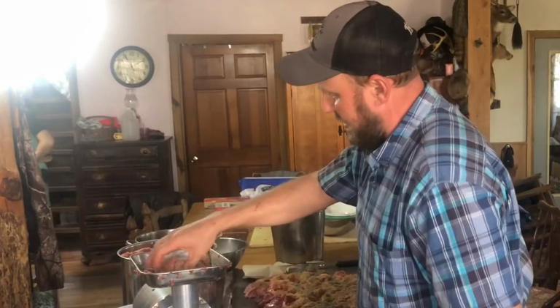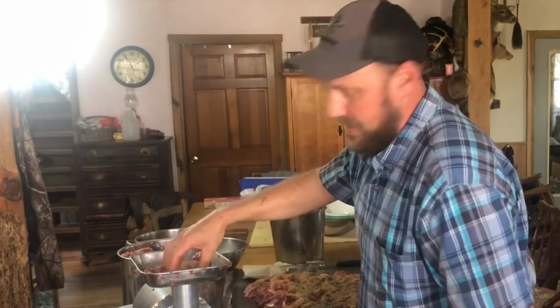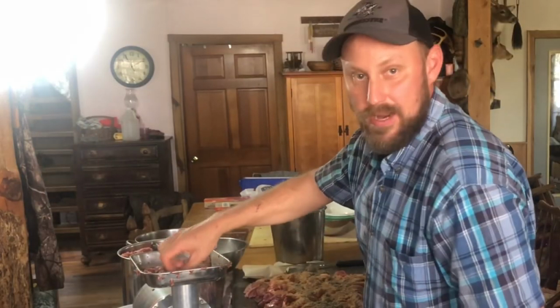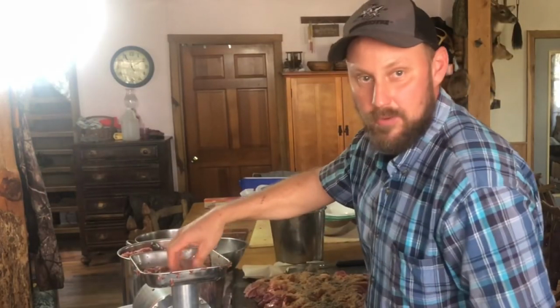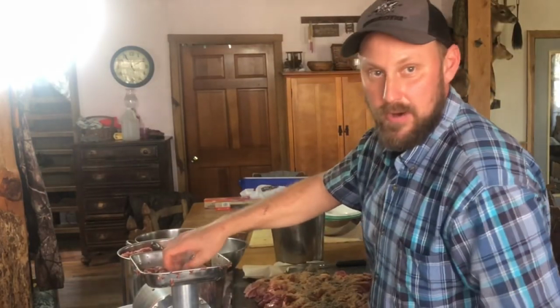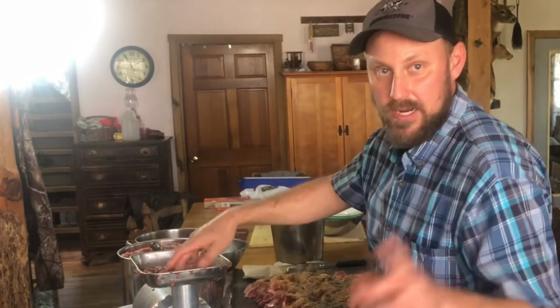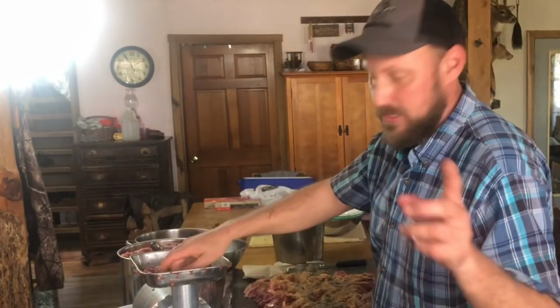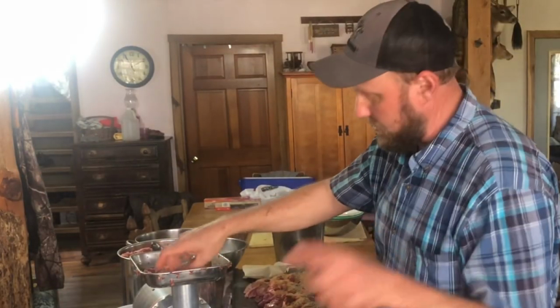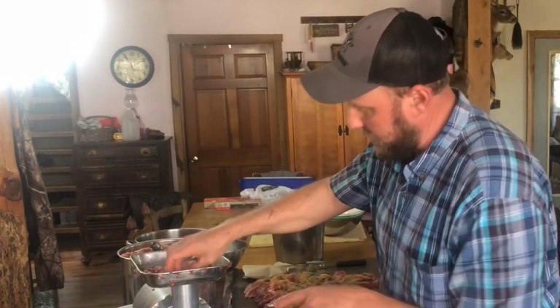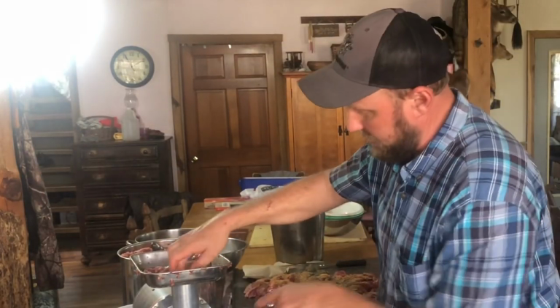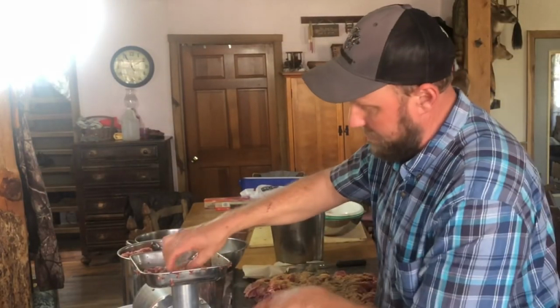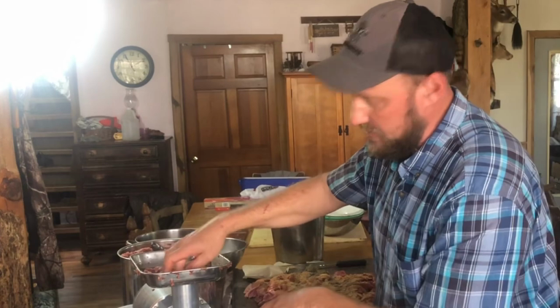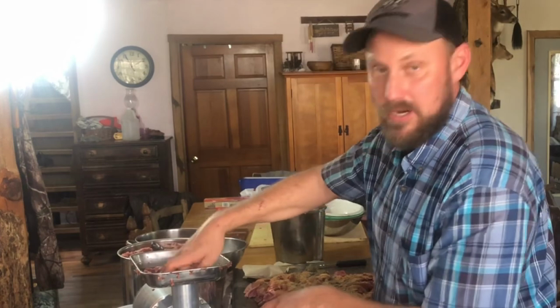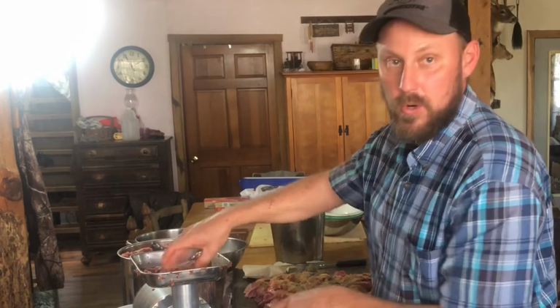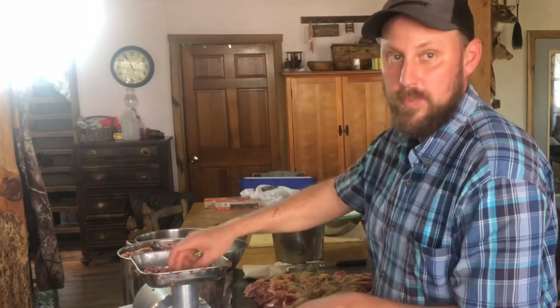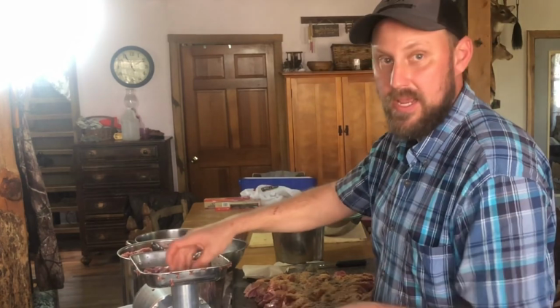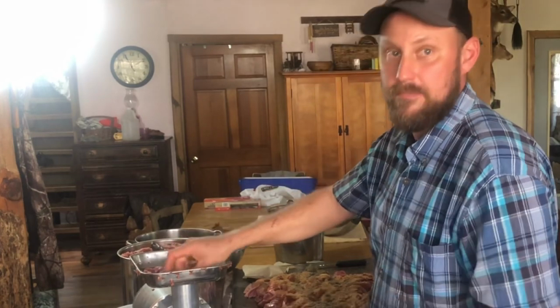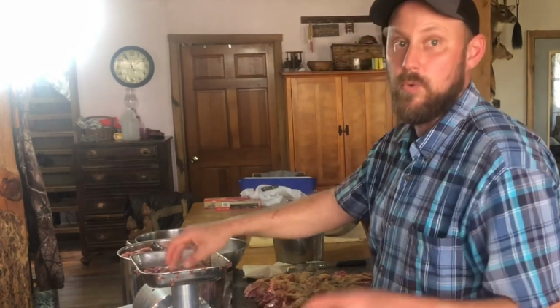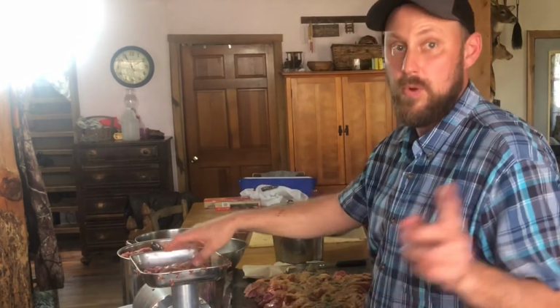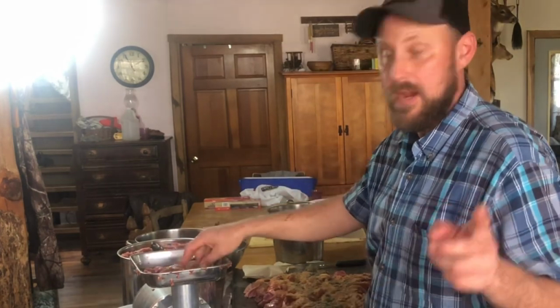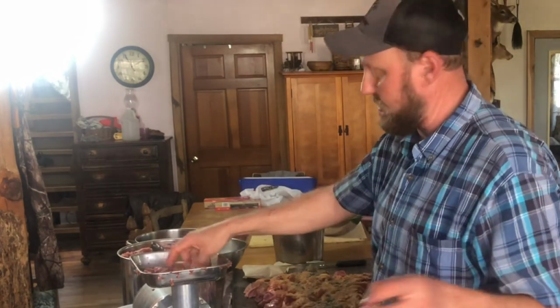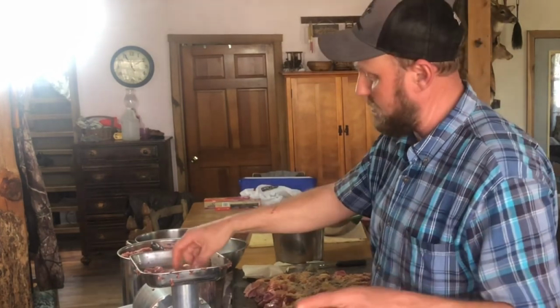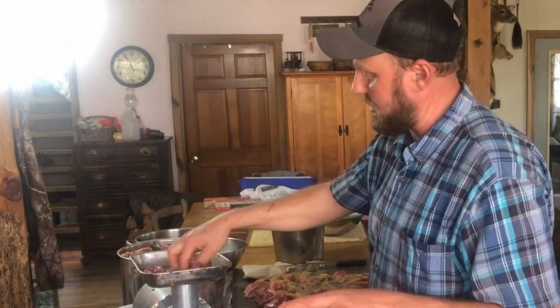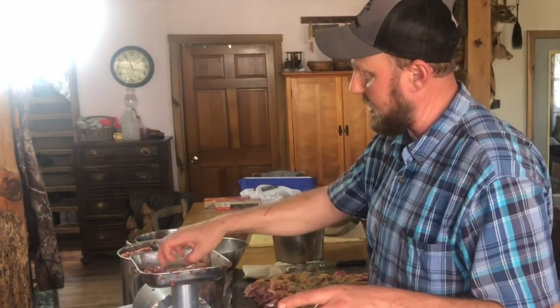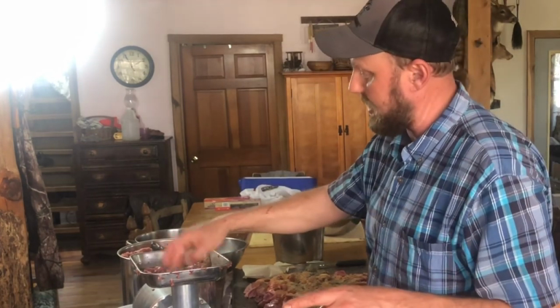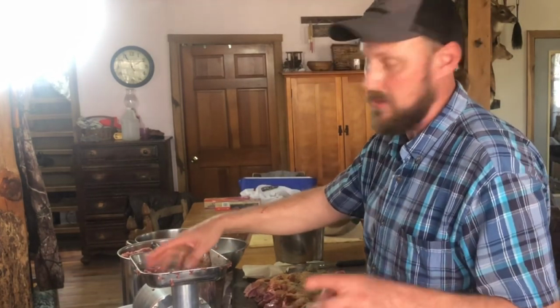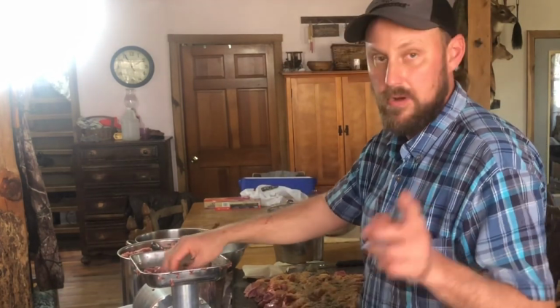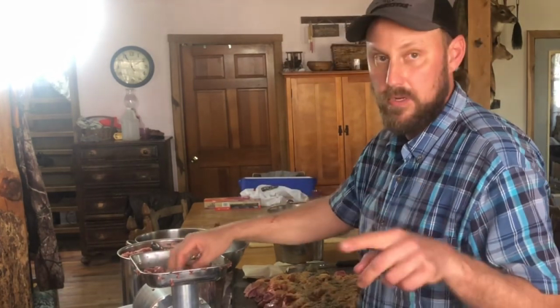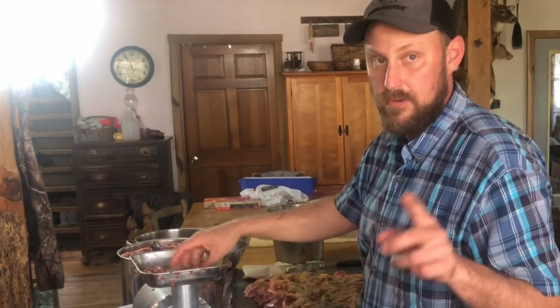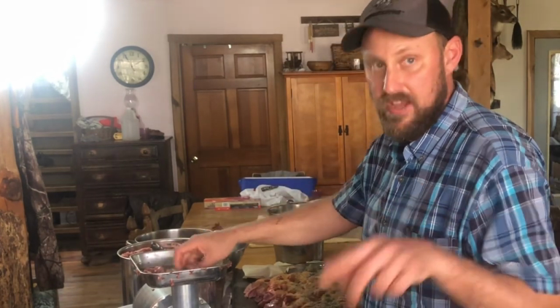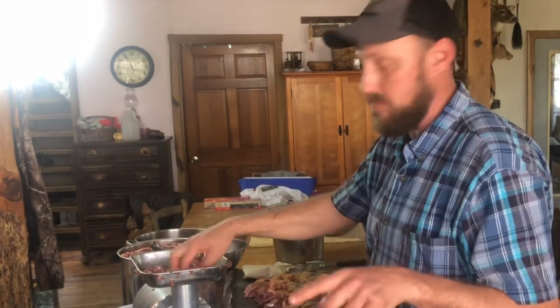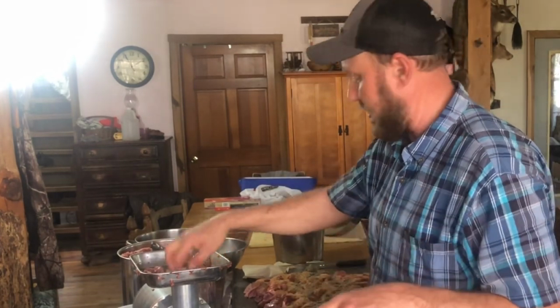I'm going to grind this through the first time on this coarse plate. When we grind it through the second time, we'll do it on the fine plate.